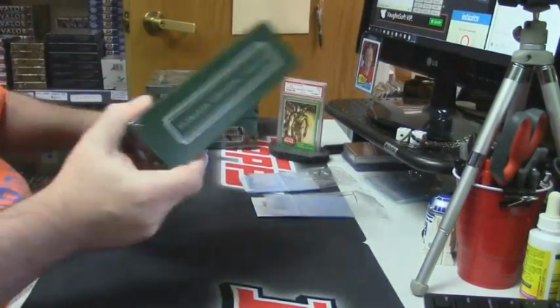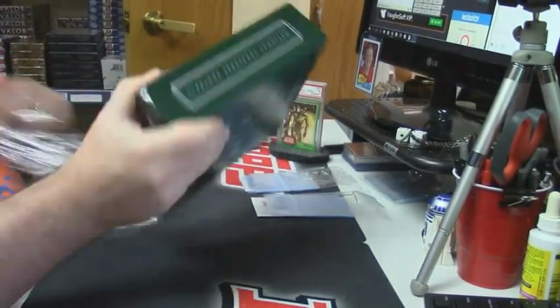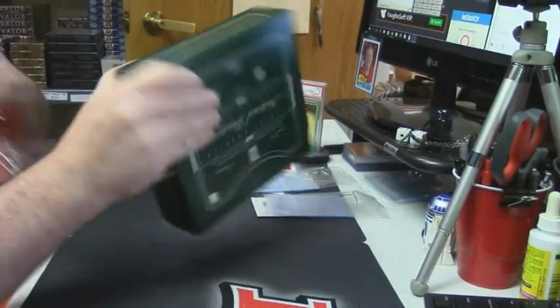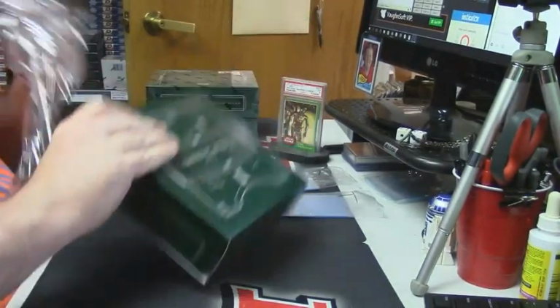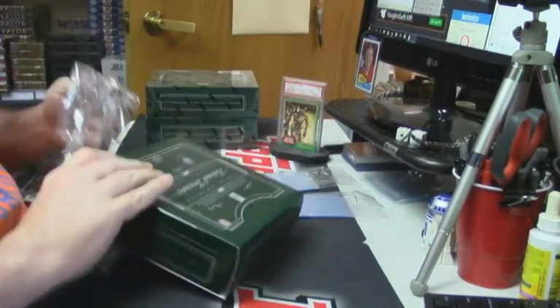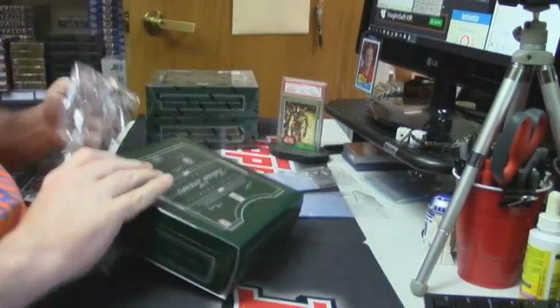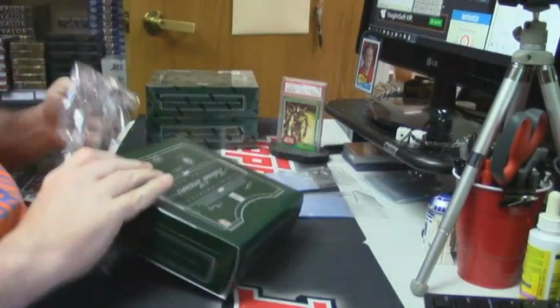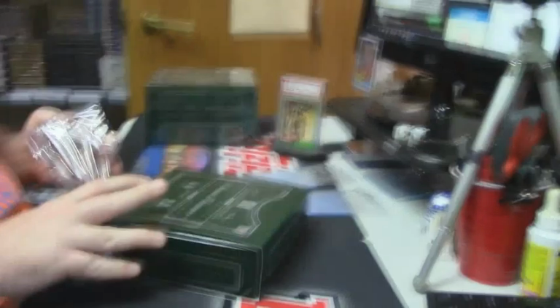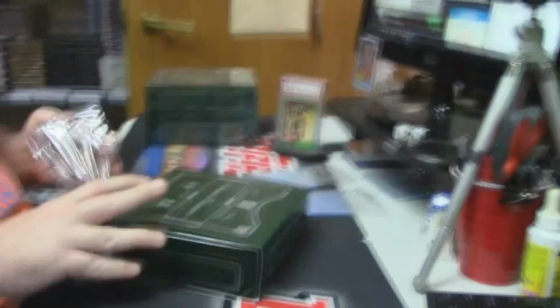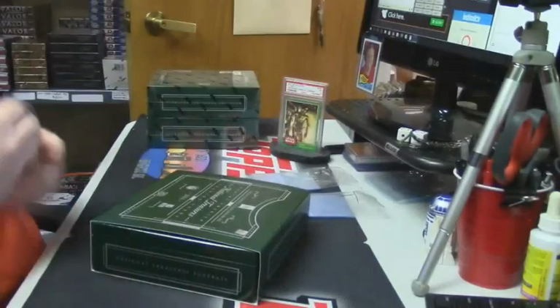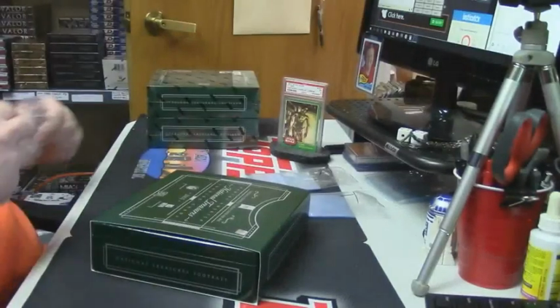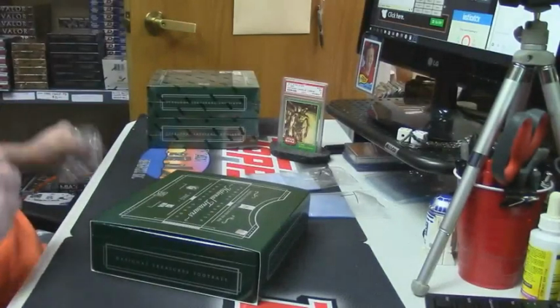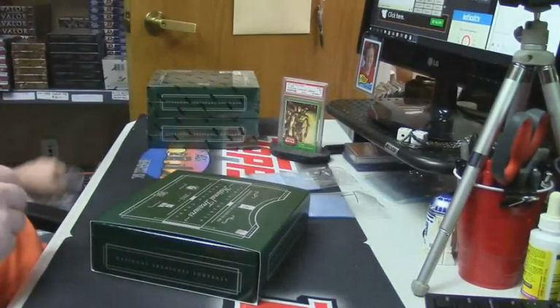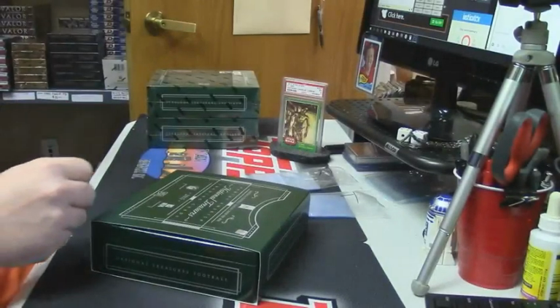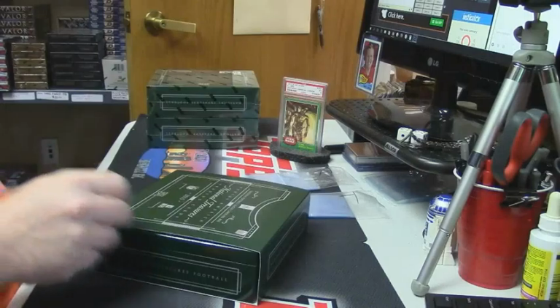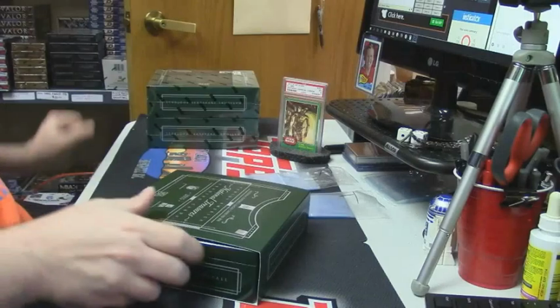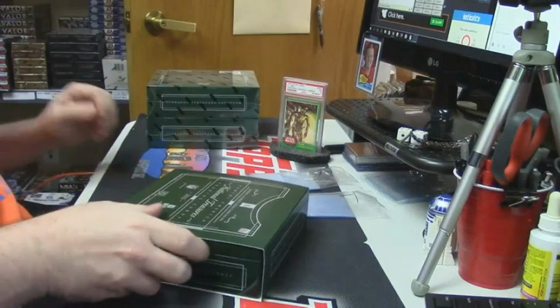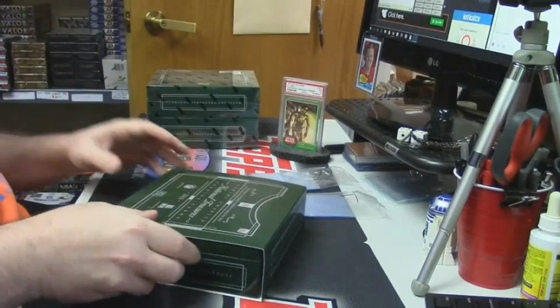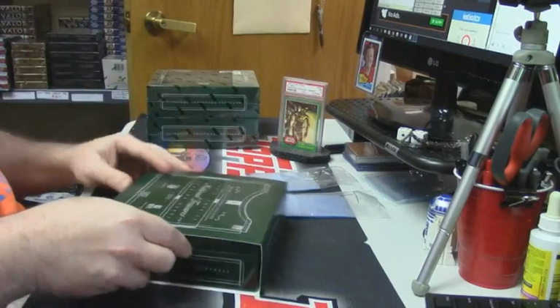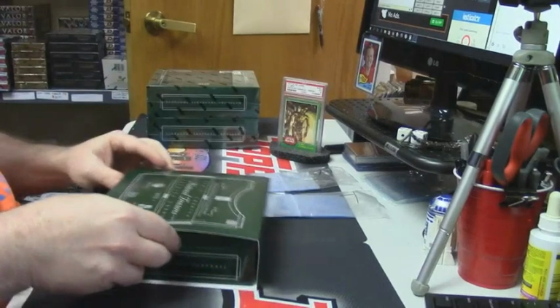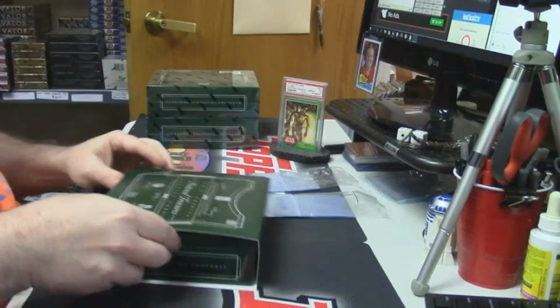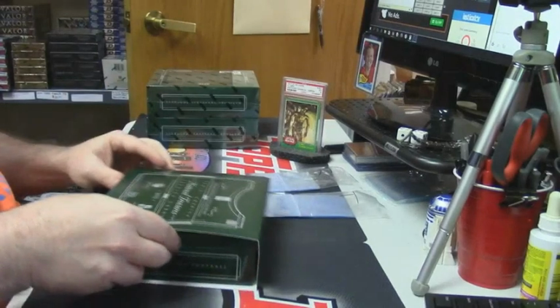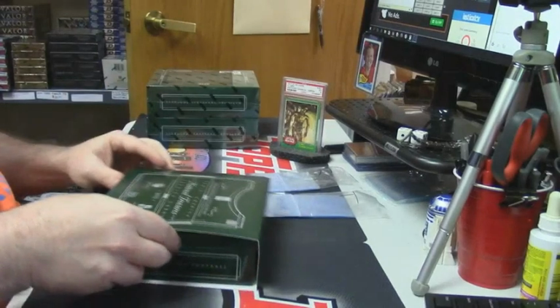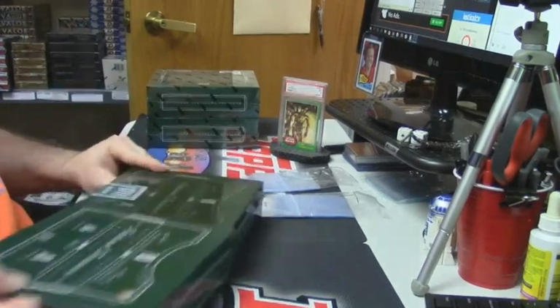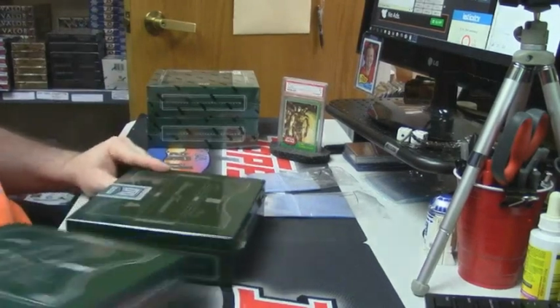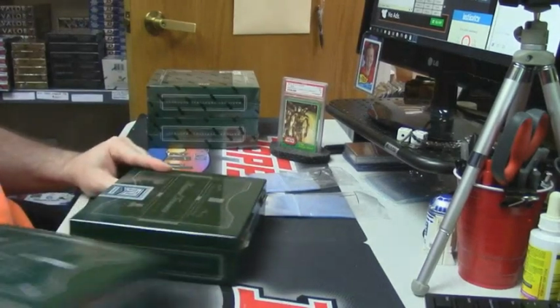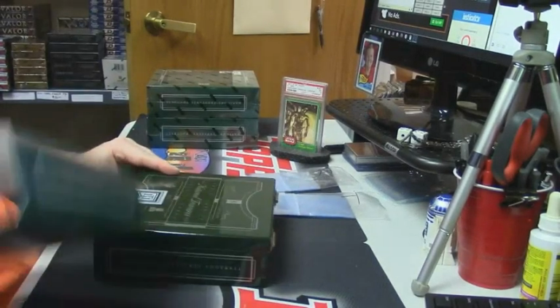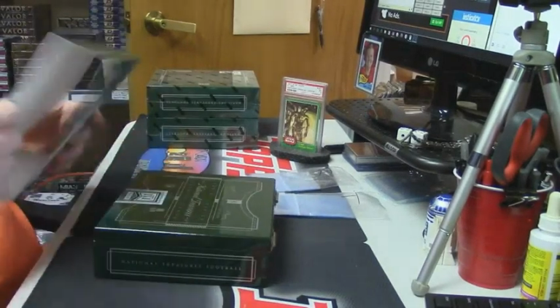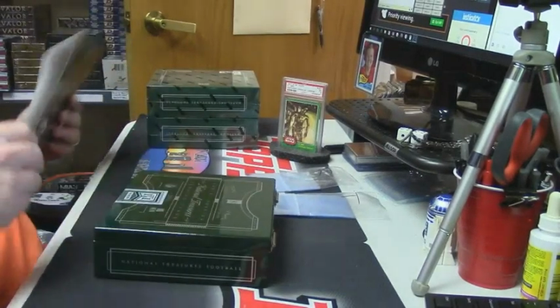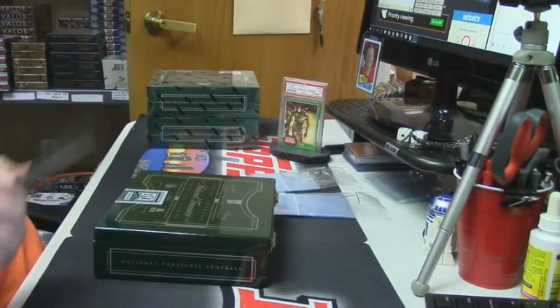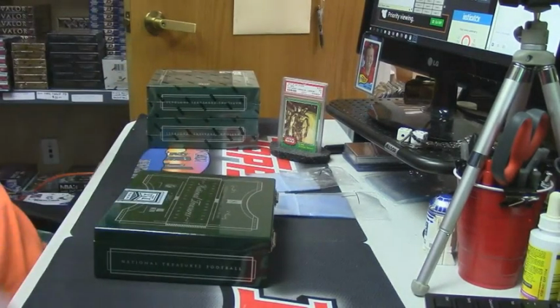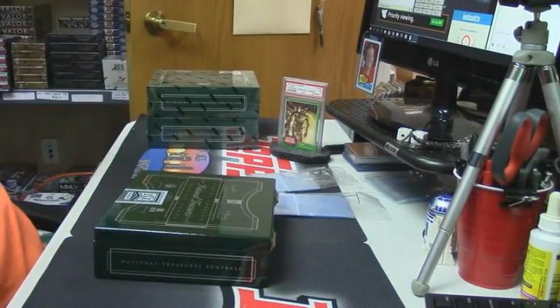Some are on-card, some are stickers. I can tell the difference — I can look at it.